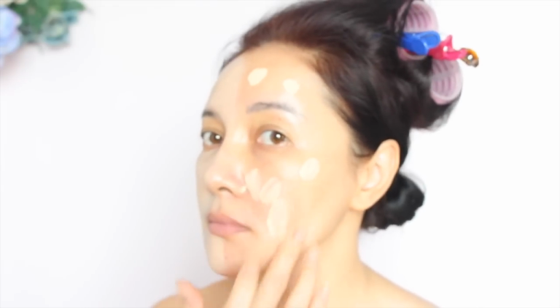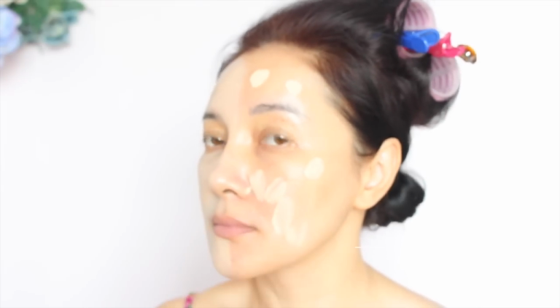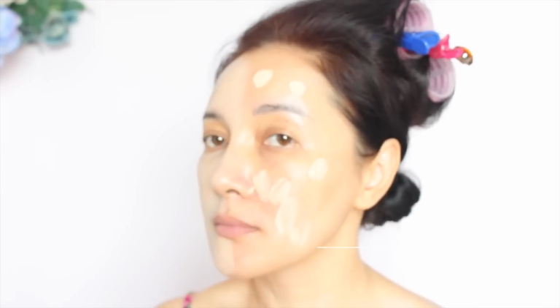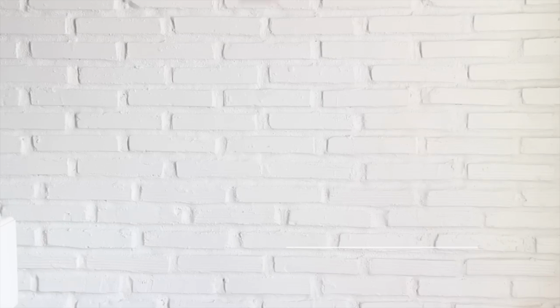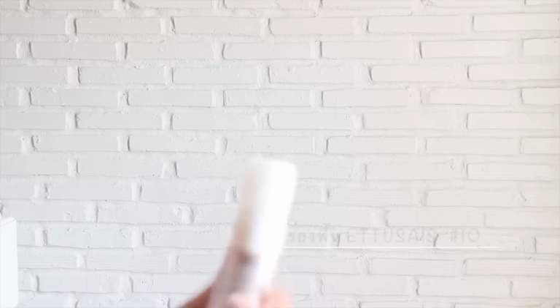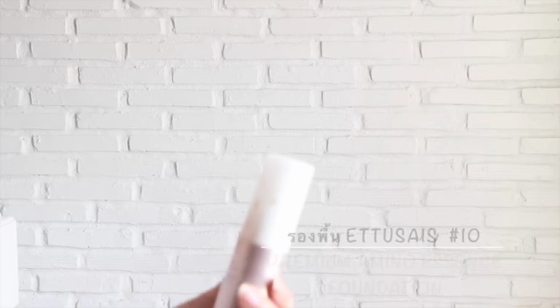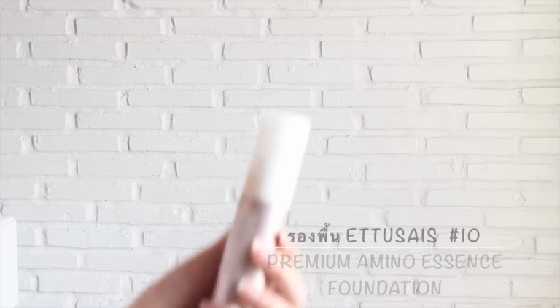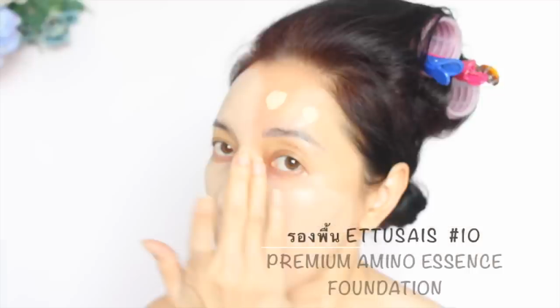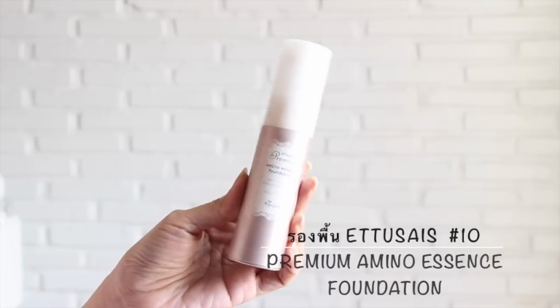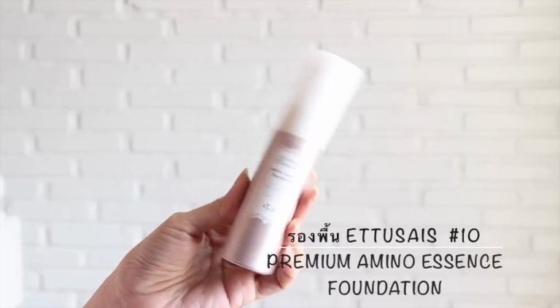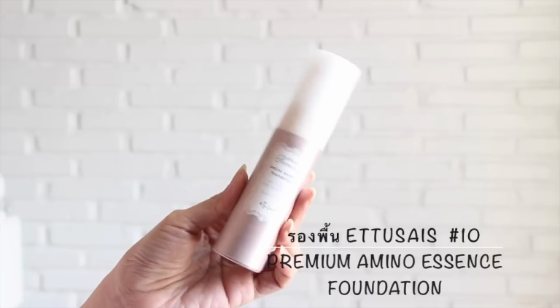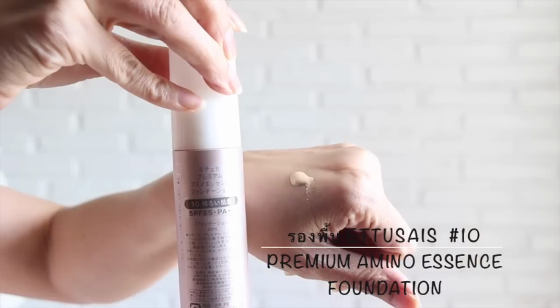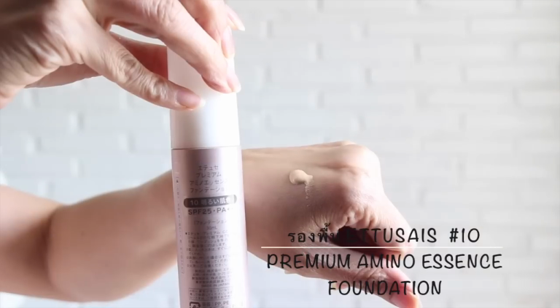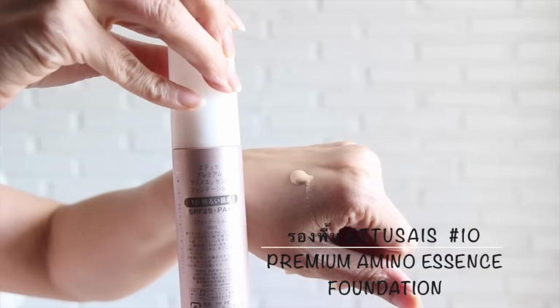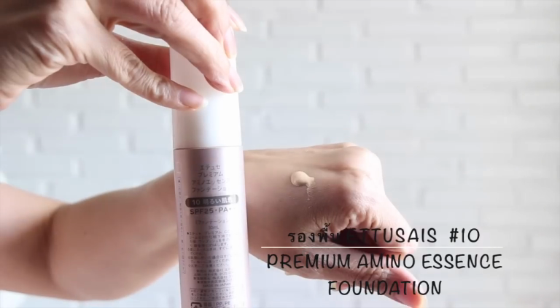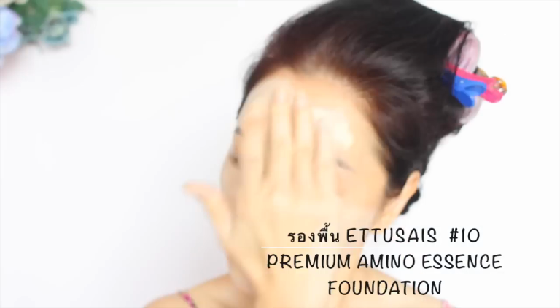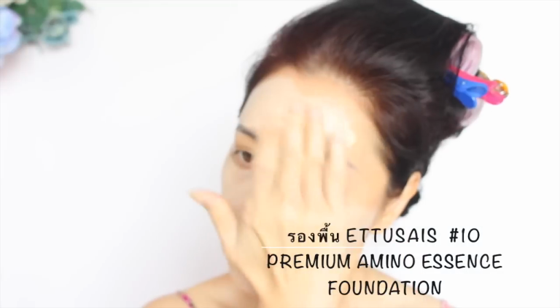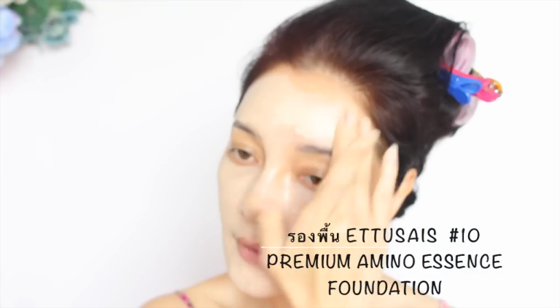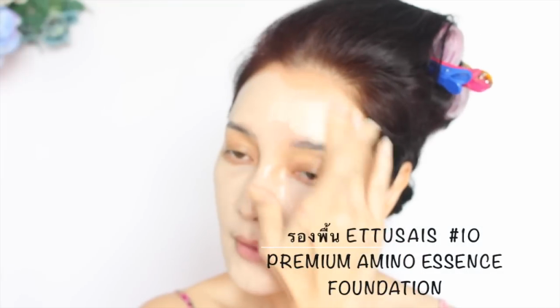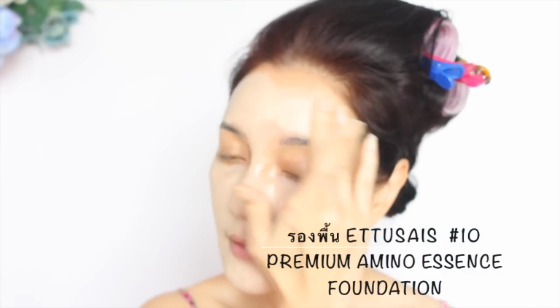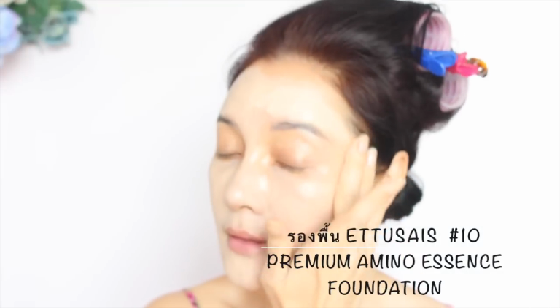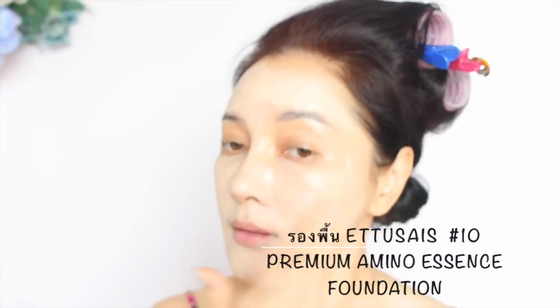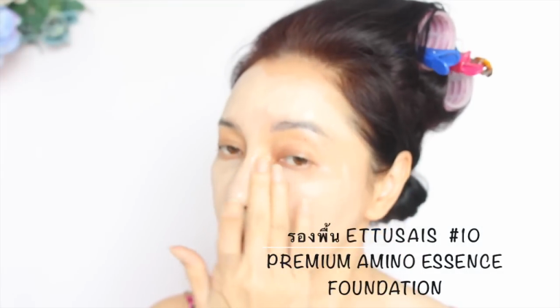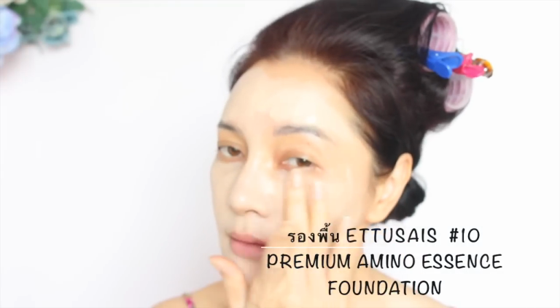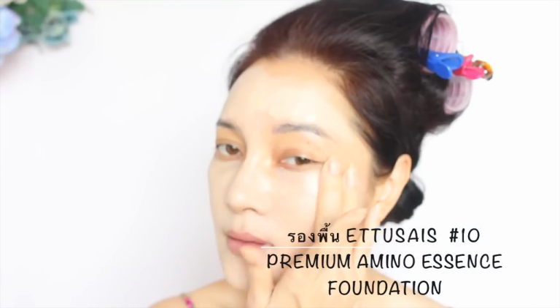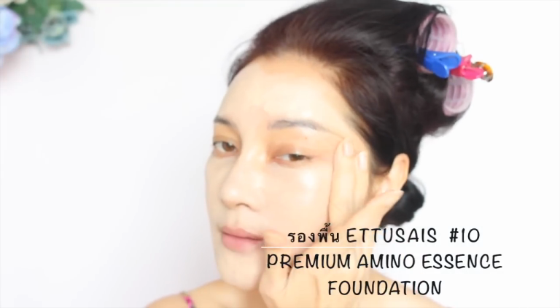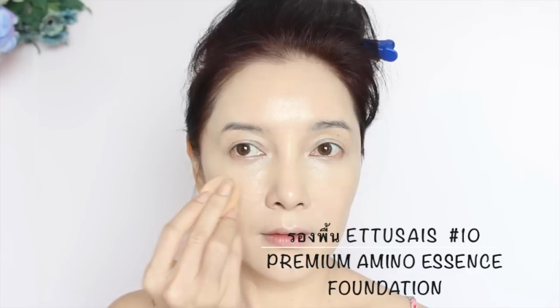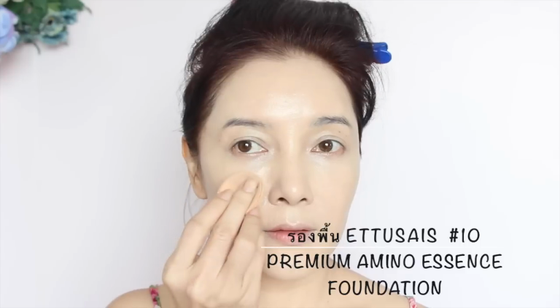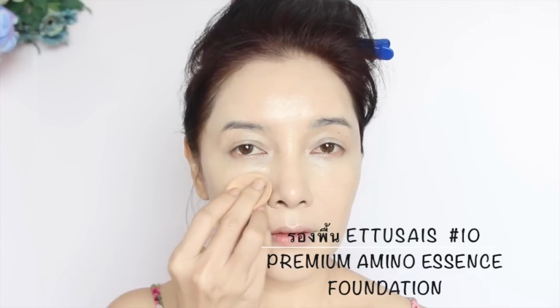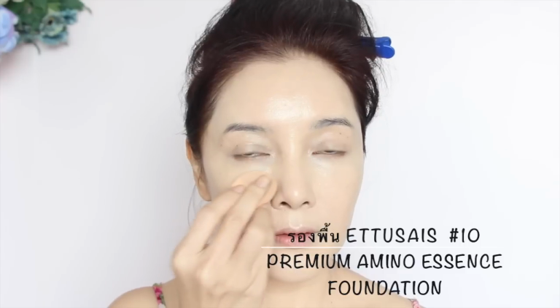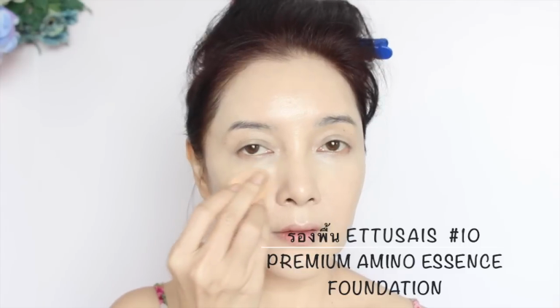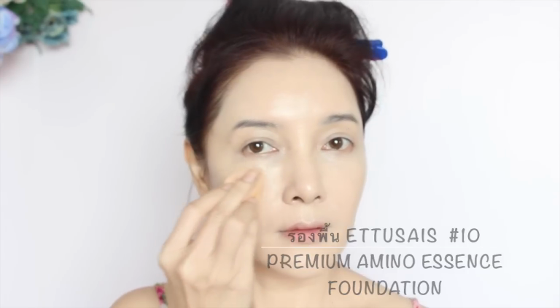พิวิจะใช้ทิชชู่ในการซับความมันส่วนเกินบนใบหน้าออกค่ะ รองพื้นที่พิวิเลือกใช้ในลุคนี้ต้องเป็น Ituse Premium Amino Essence Foundation เท่านั้นนะคะ เพราะว่าปกปิดได้ดี ดูหน้ากระจ่างใส แต่บางบางมาก ปิดจุดด่างดำได้ด้วยนะคะ